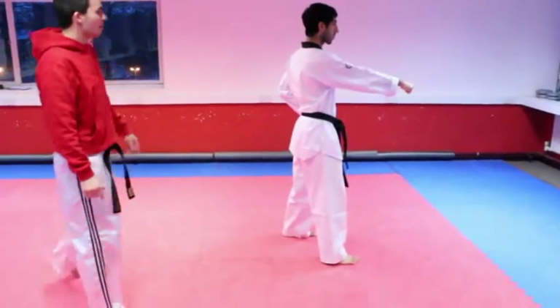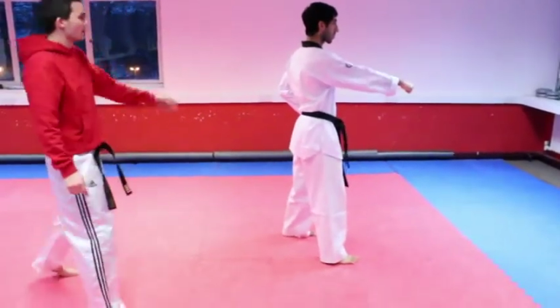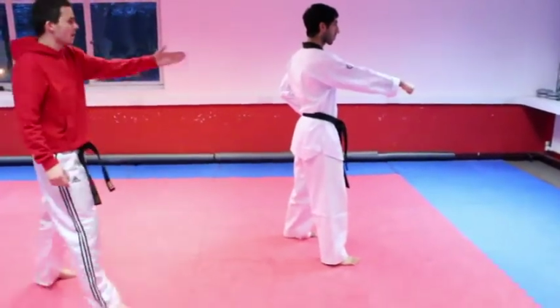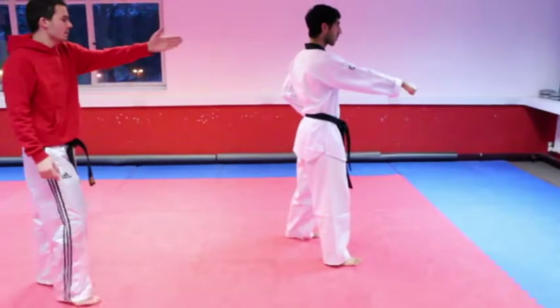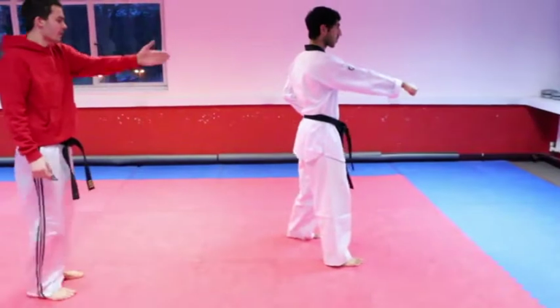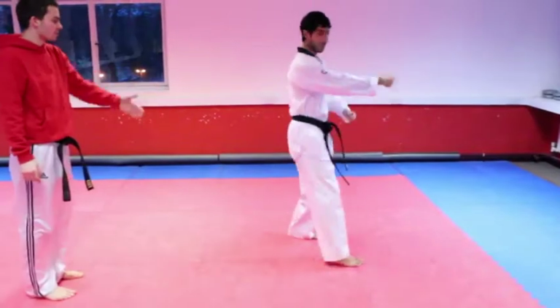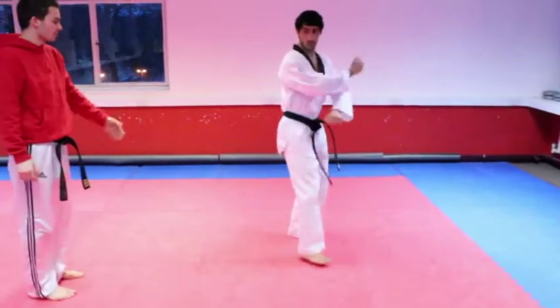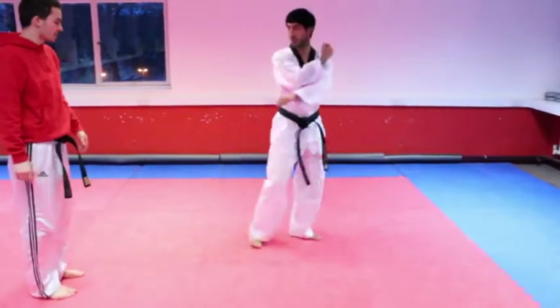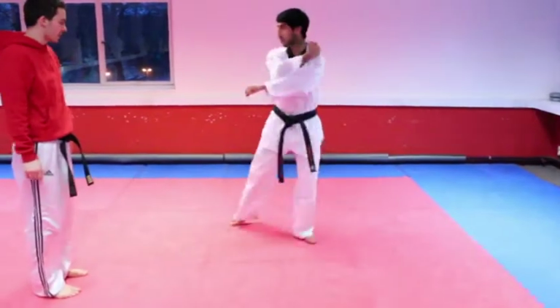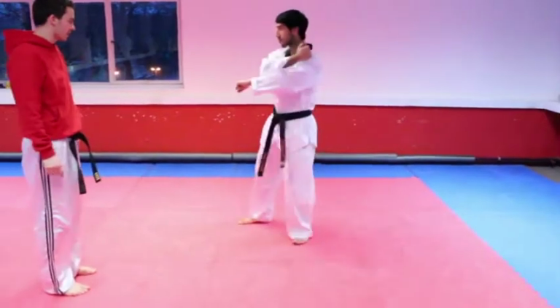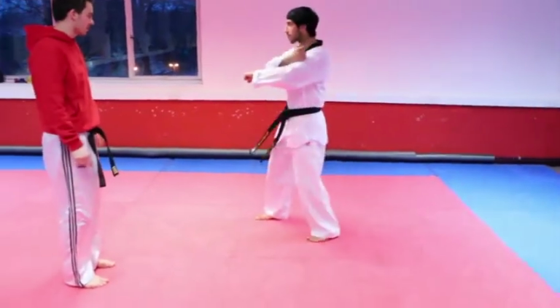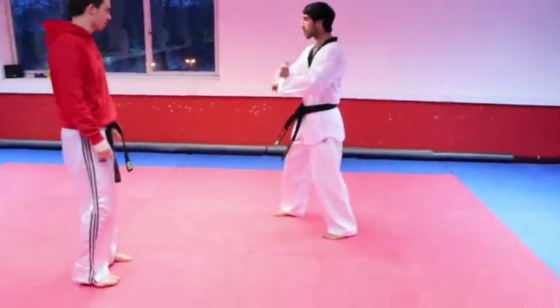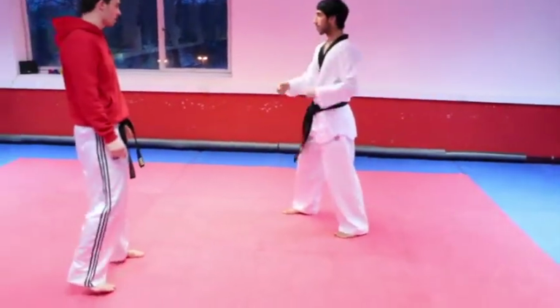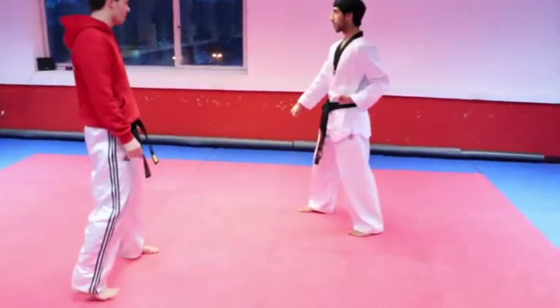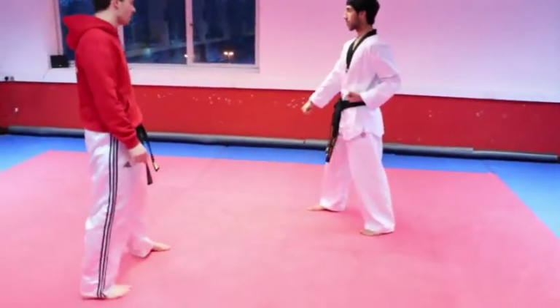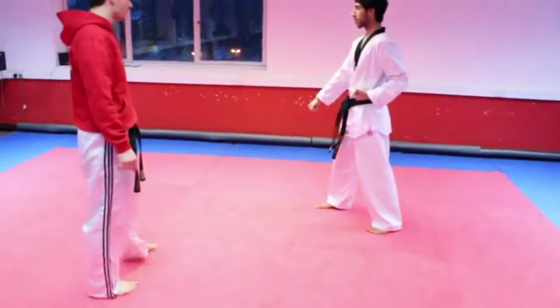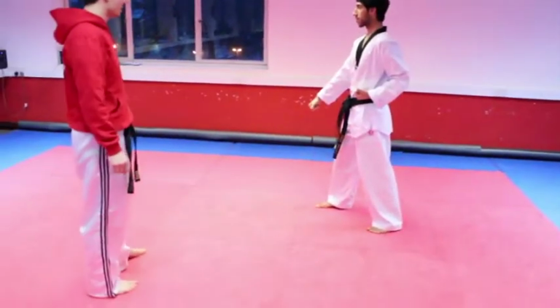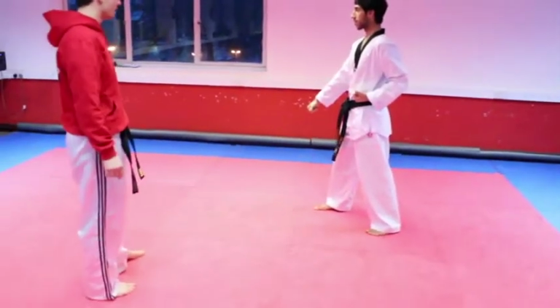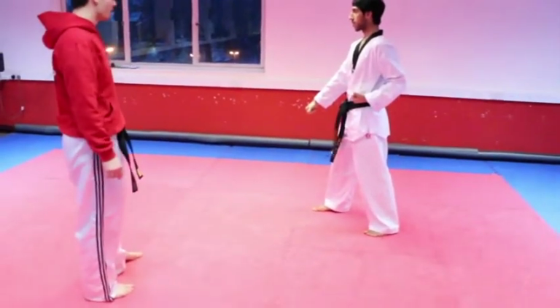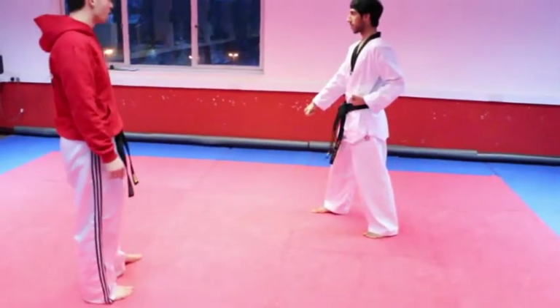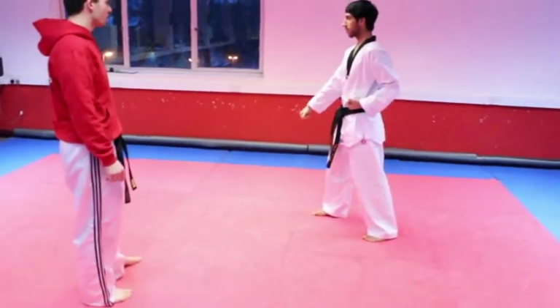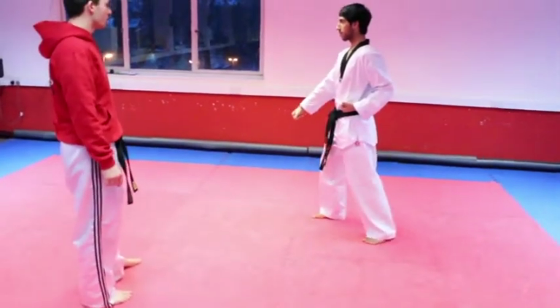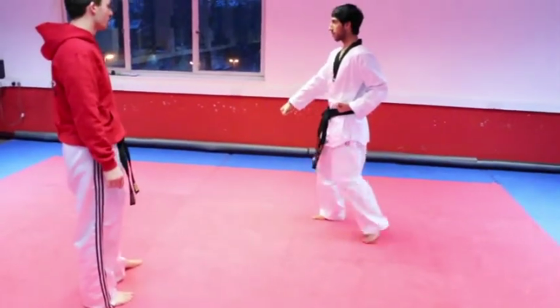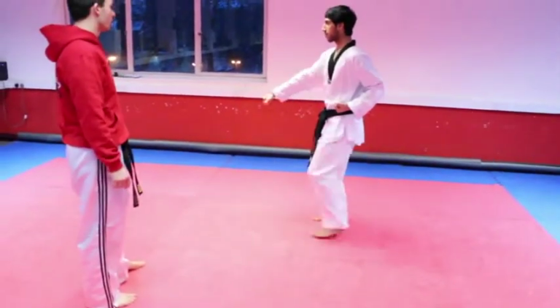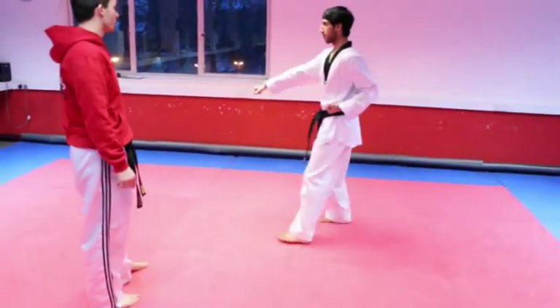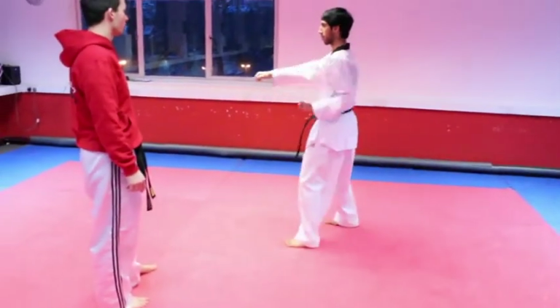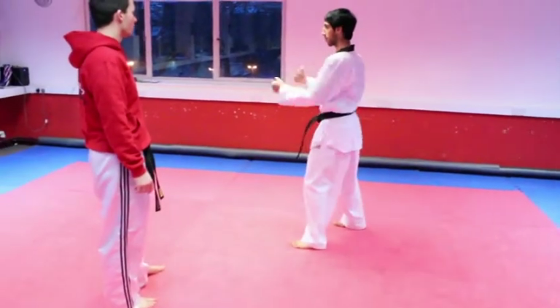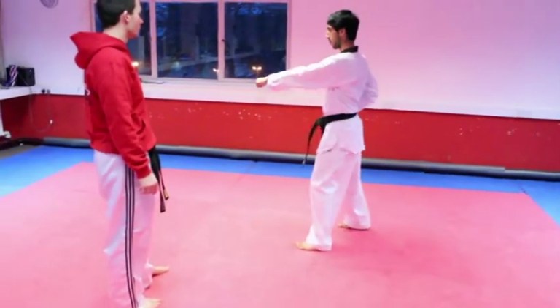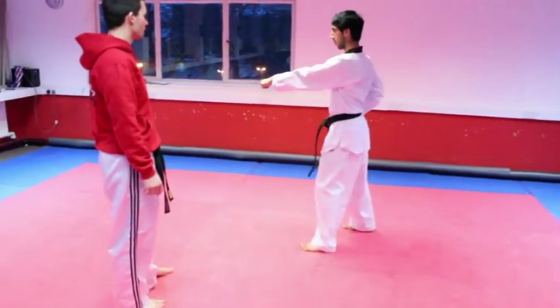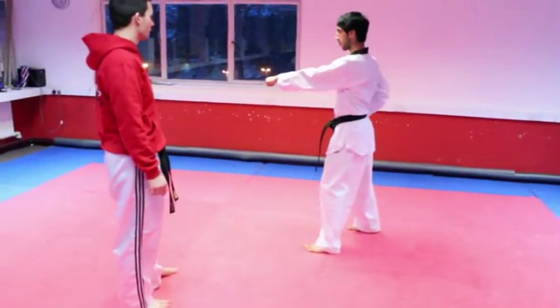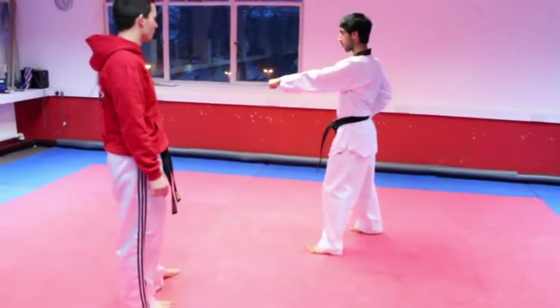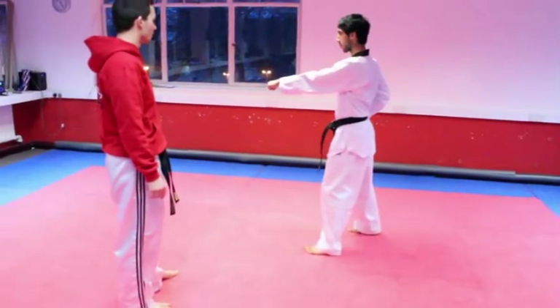Mirror that — back arms opposite side, low block, step forward, reverse punch left arm.